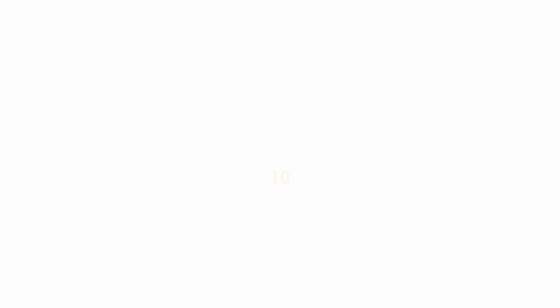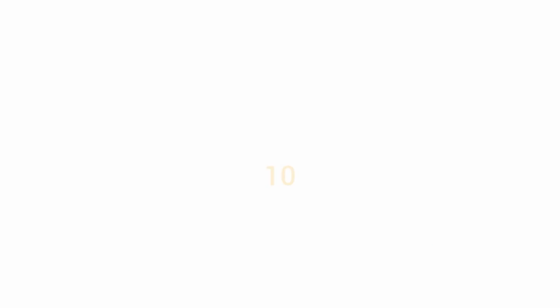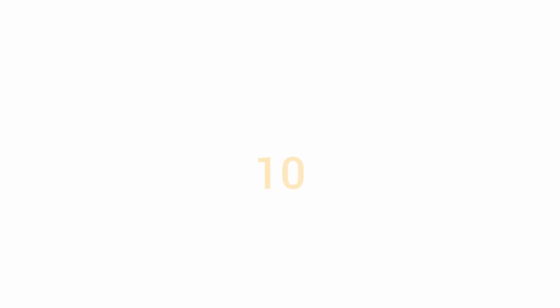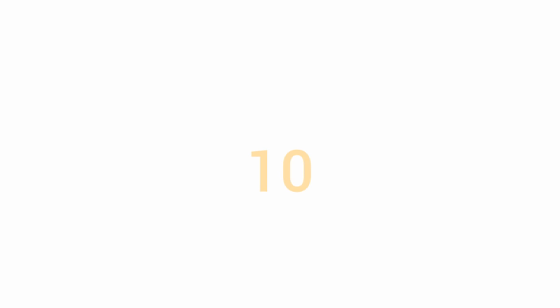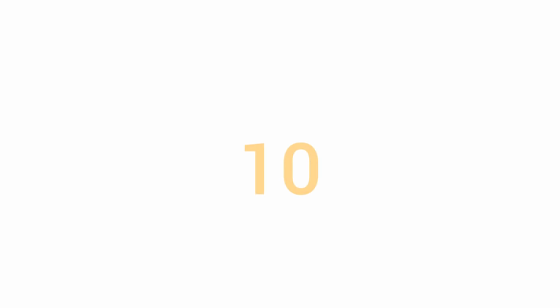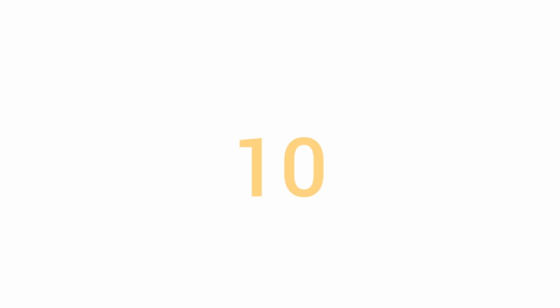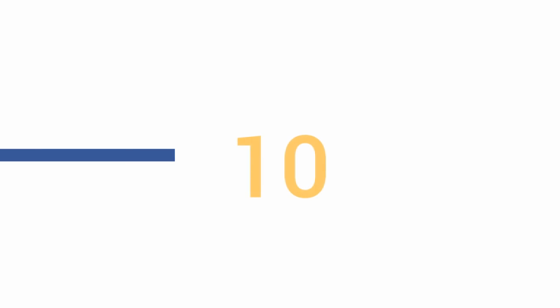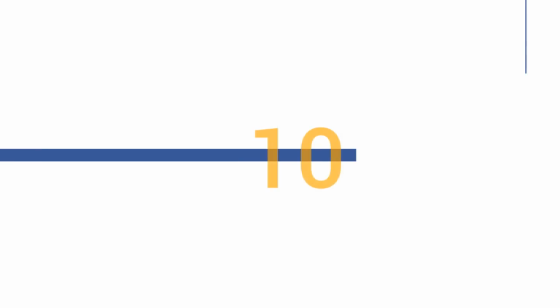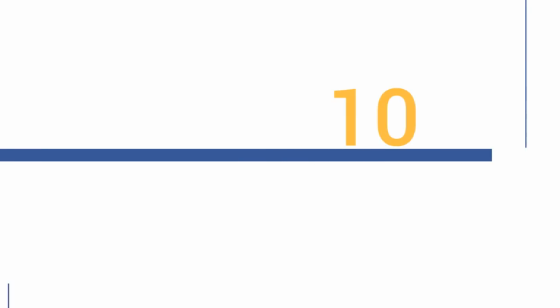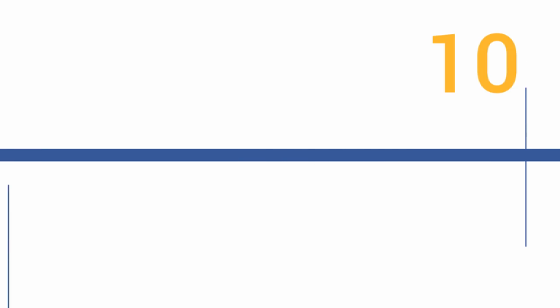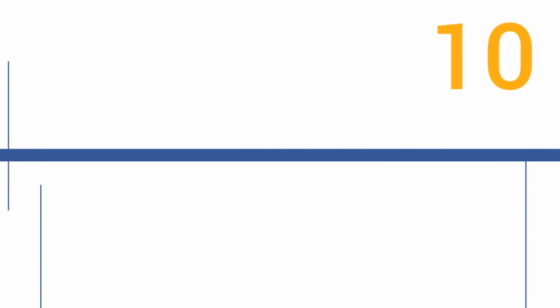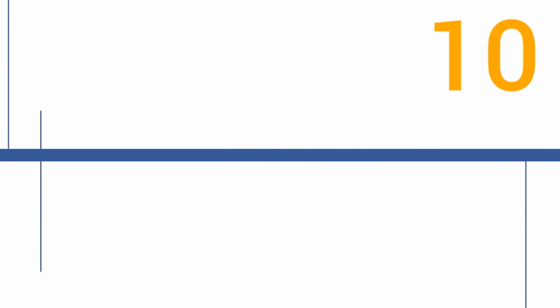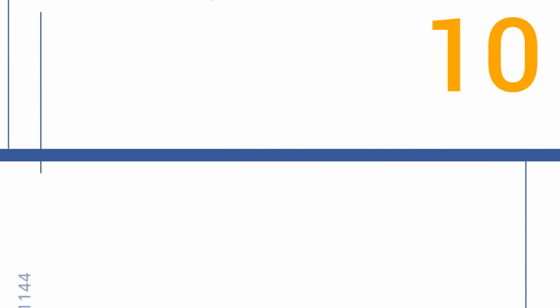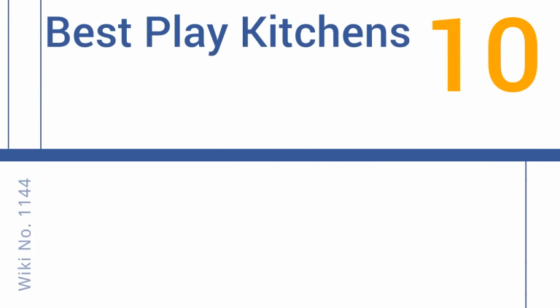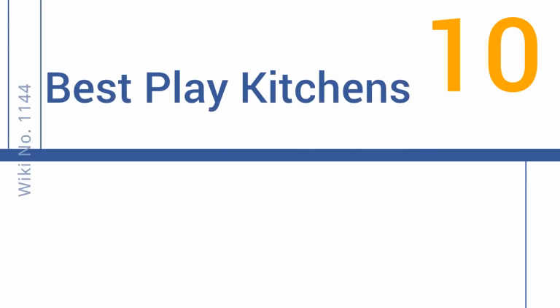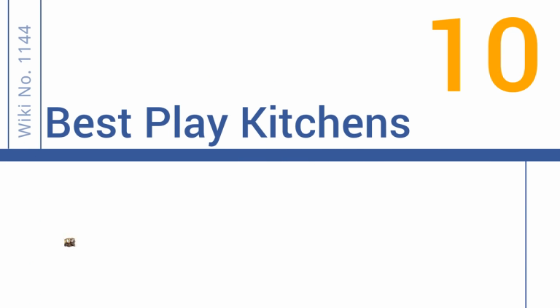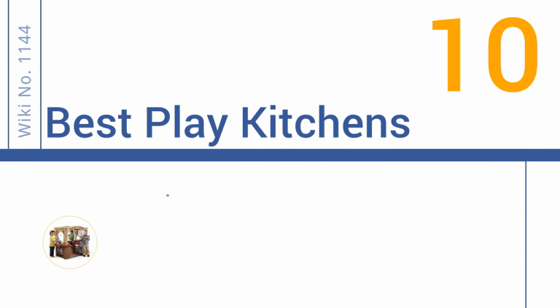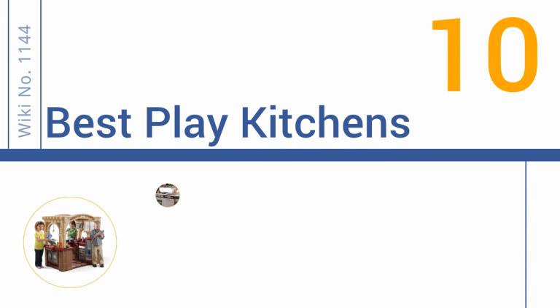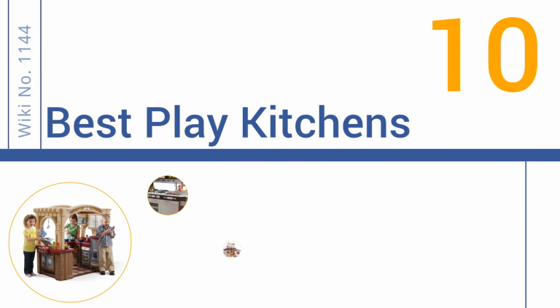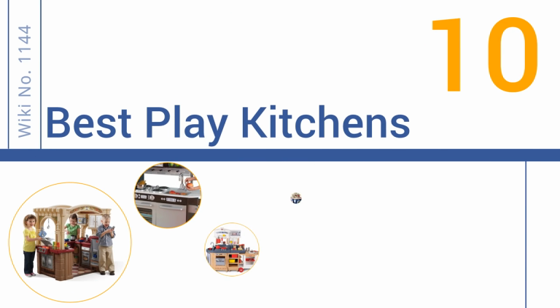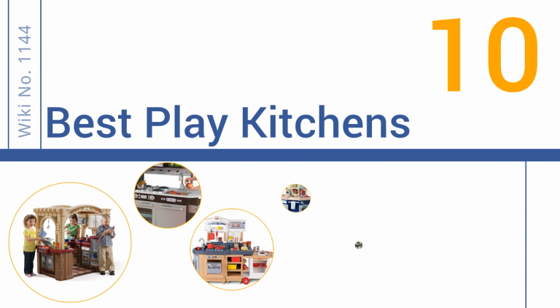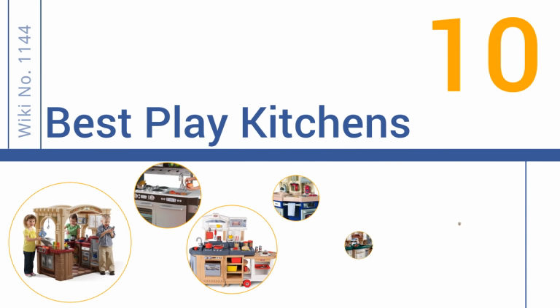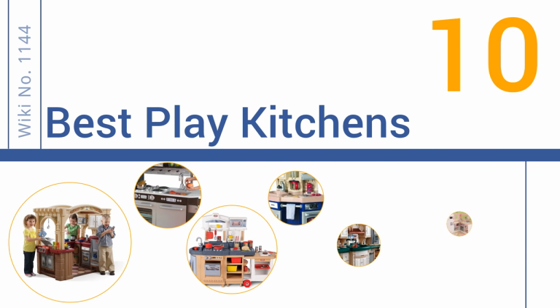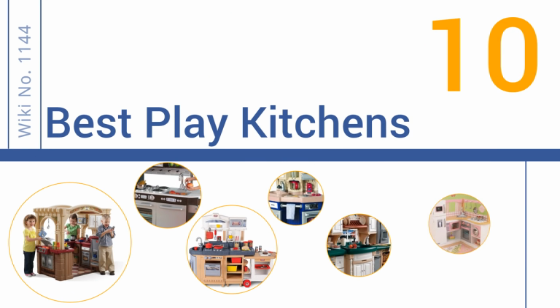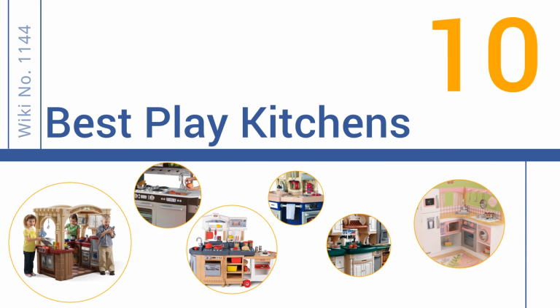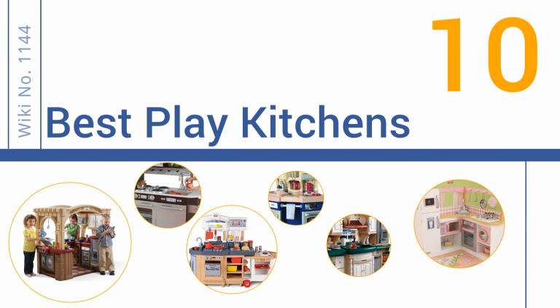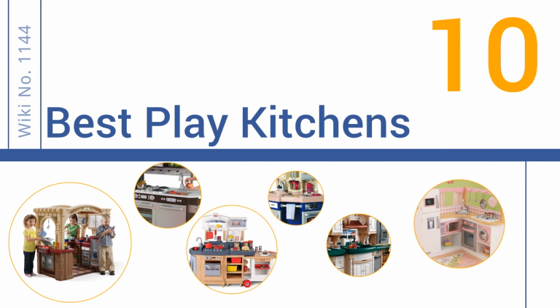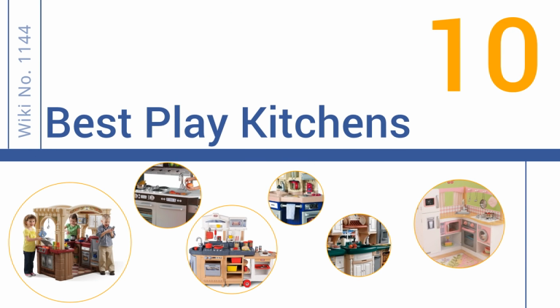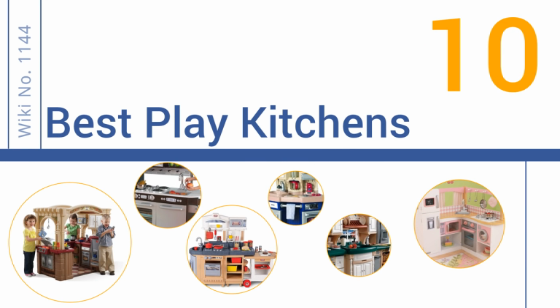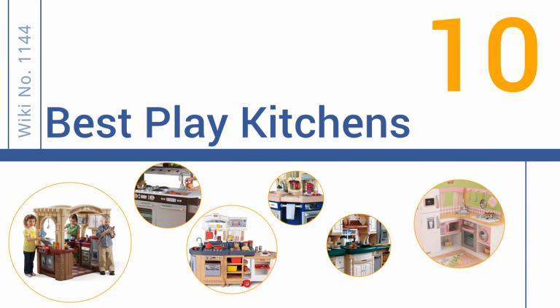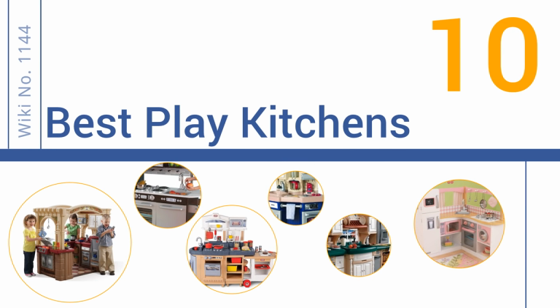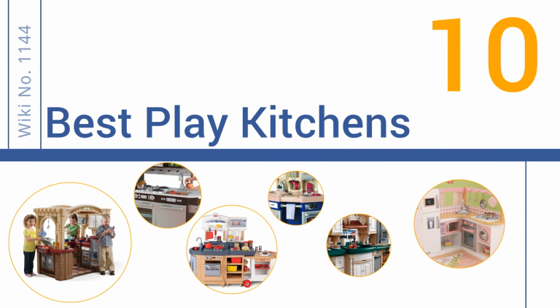EasyVid presents the 10 best play kitchens. Let's get started with the list.